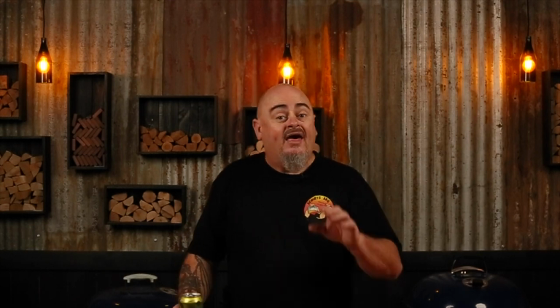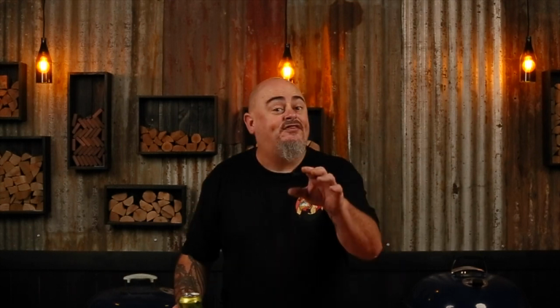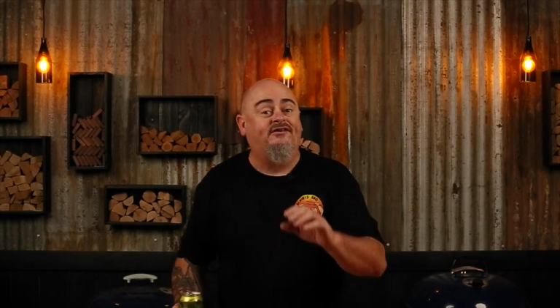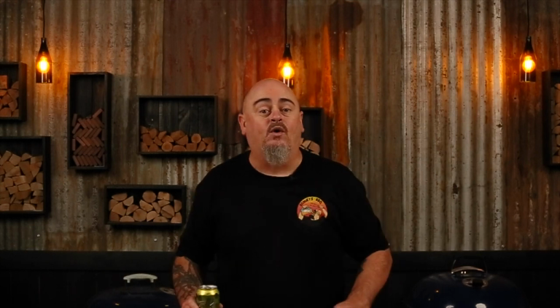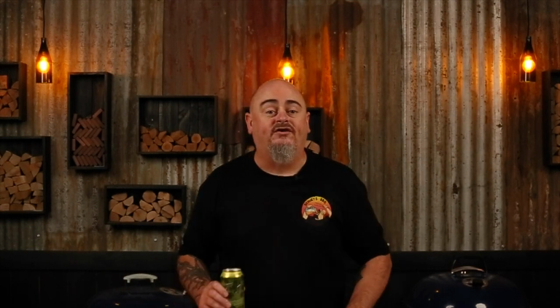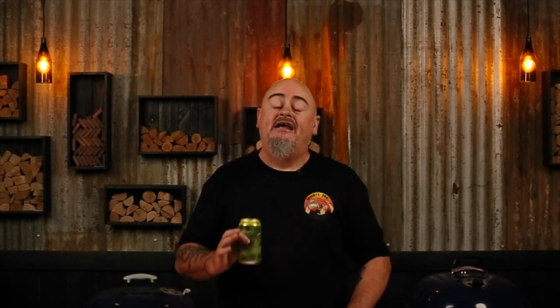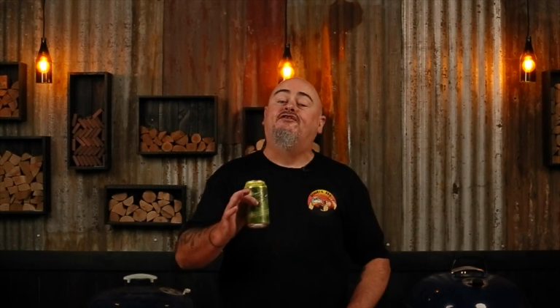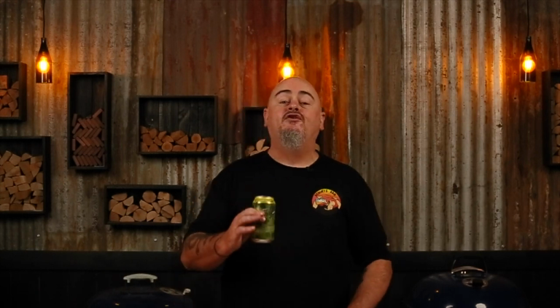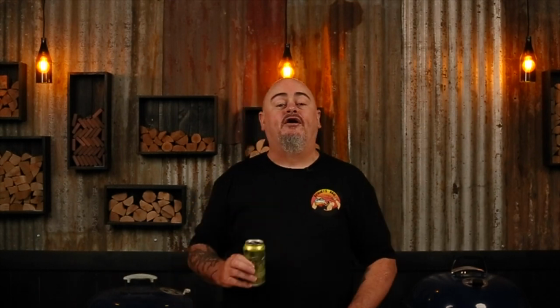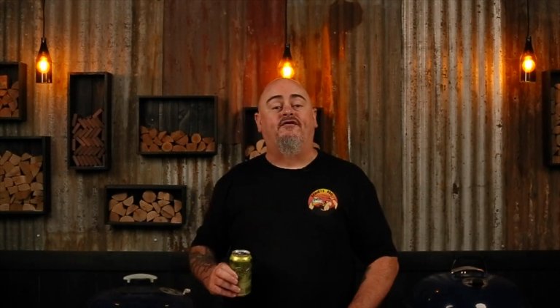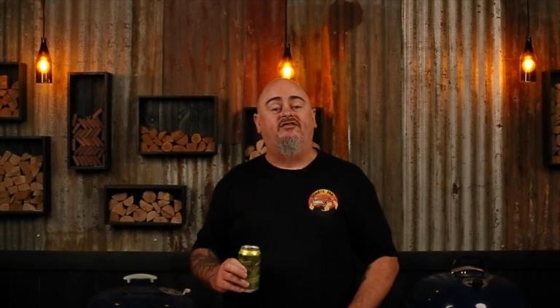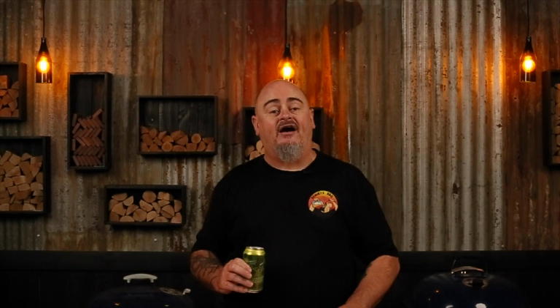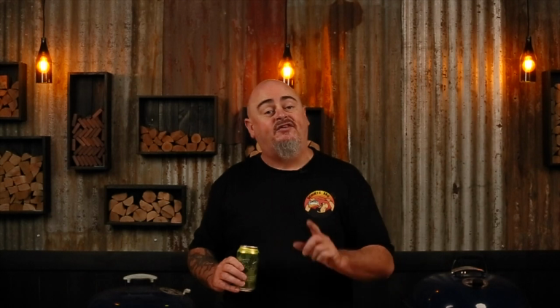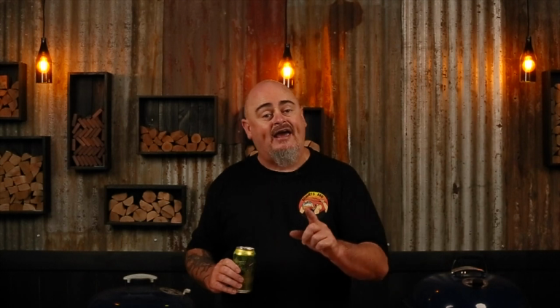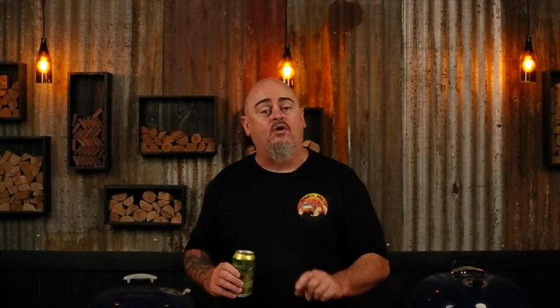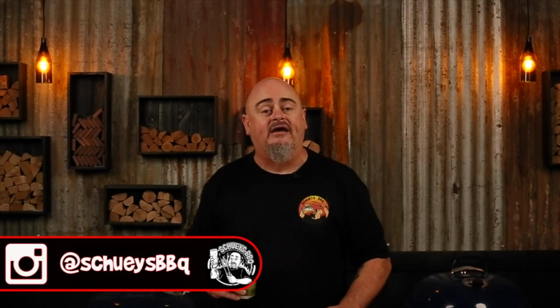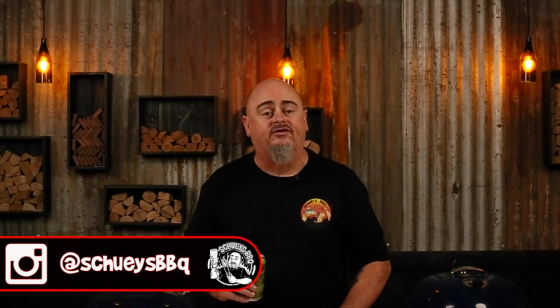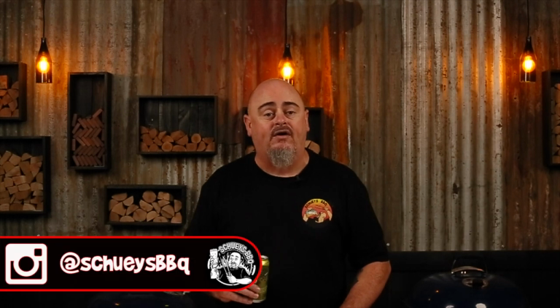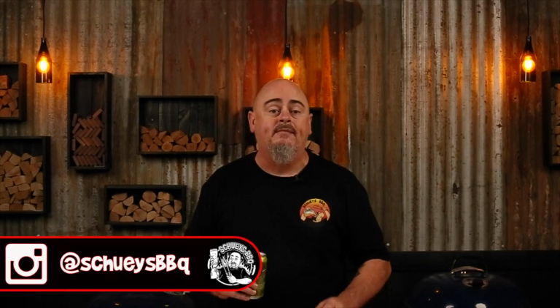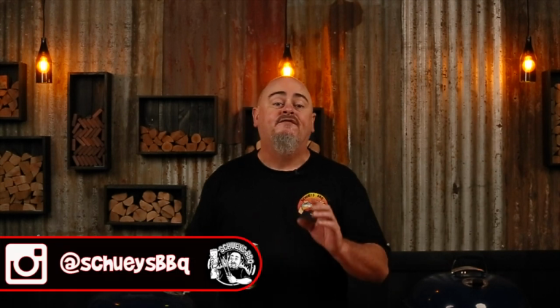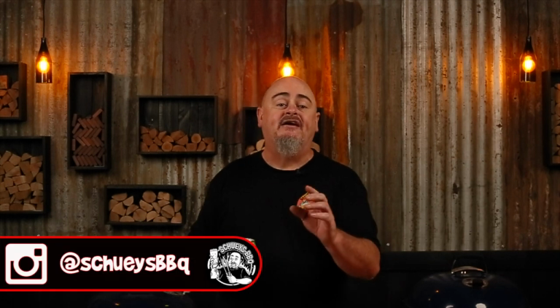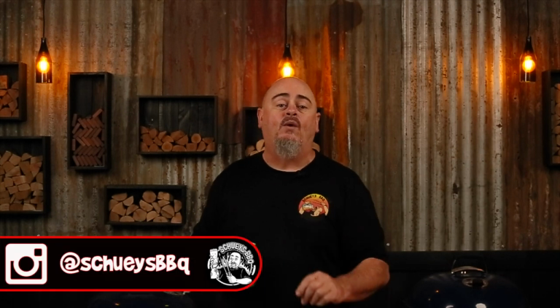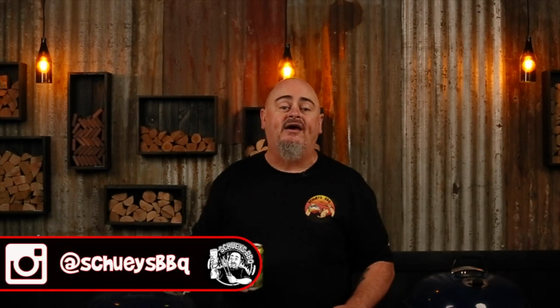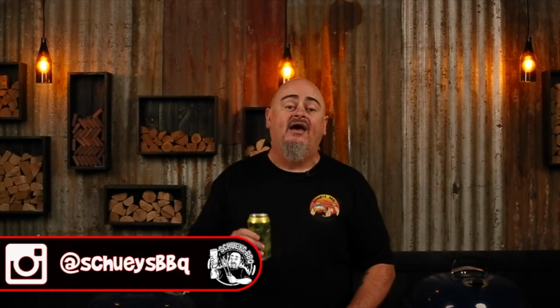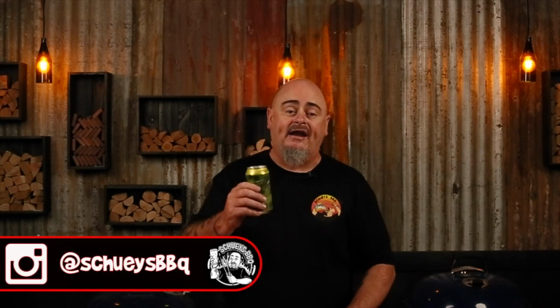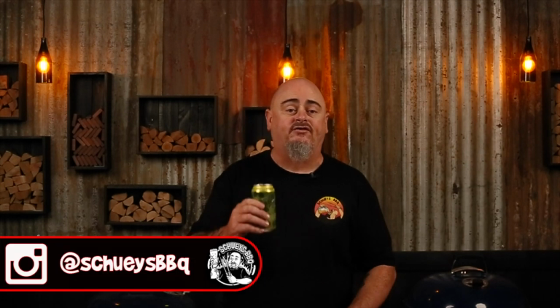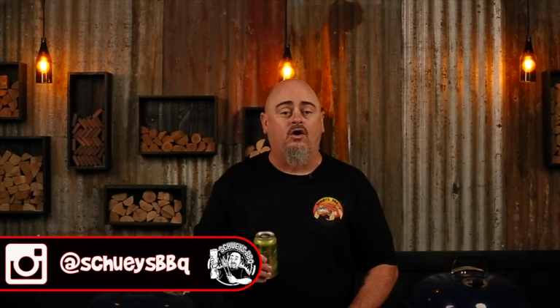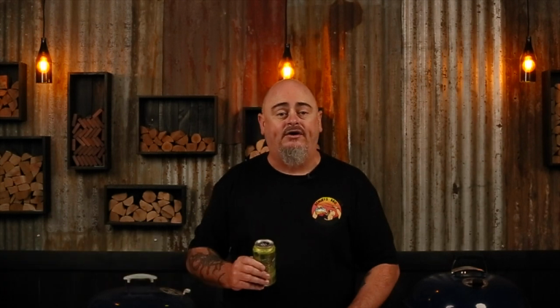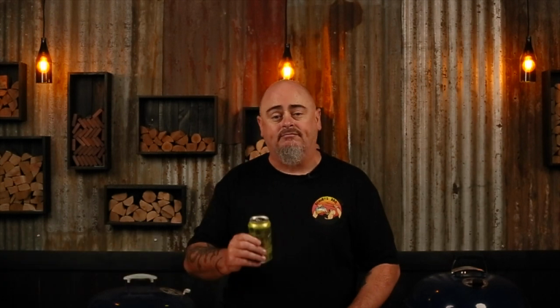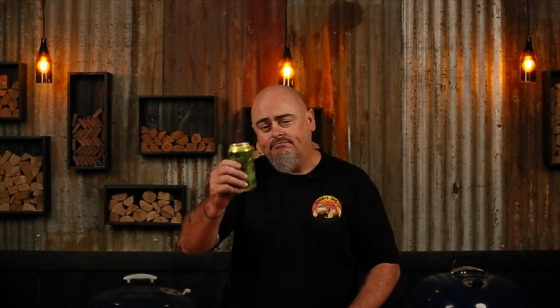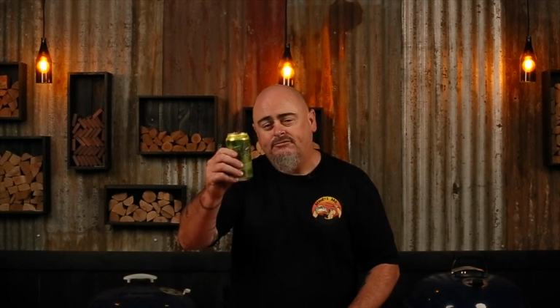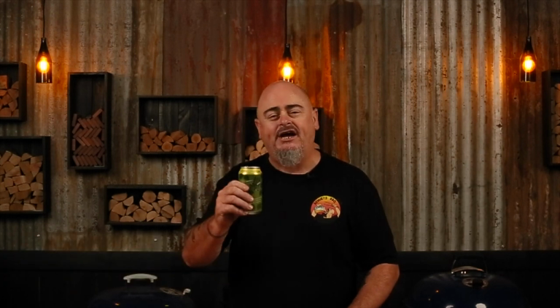Thanks for watching. If you do like free stuff, check out my Instagram for giveaways and extra content. Cheers.